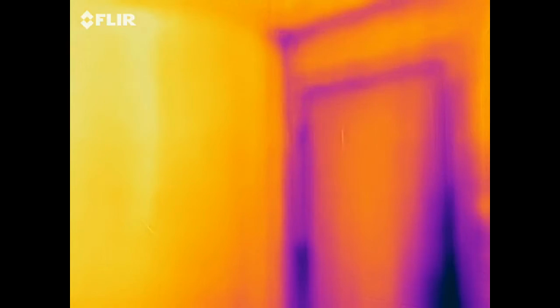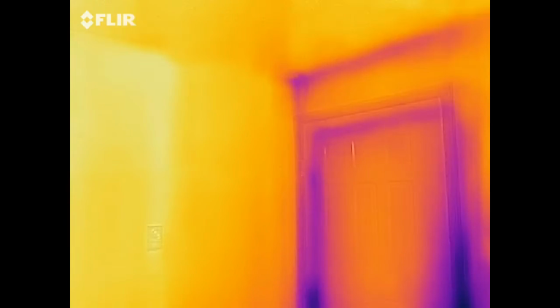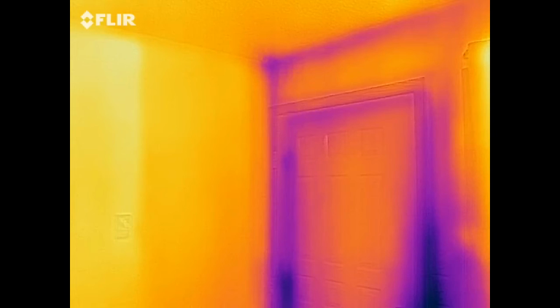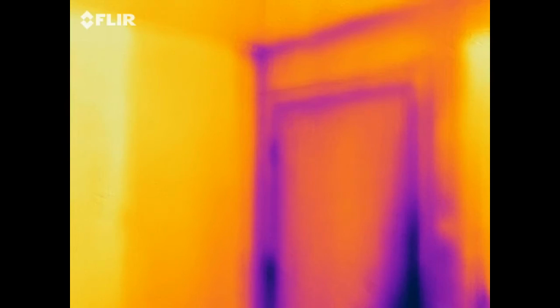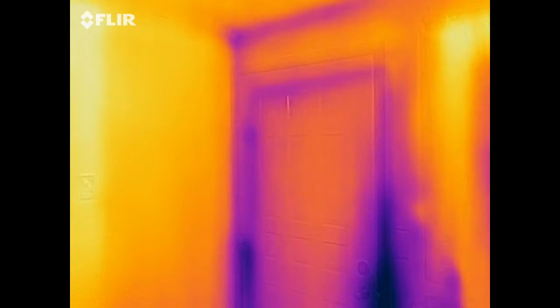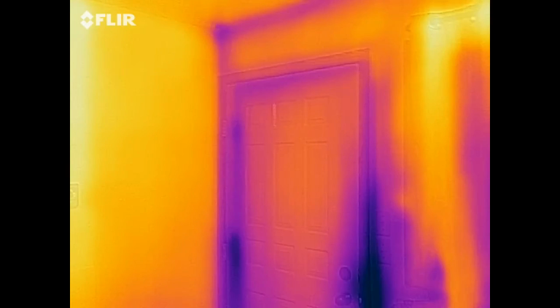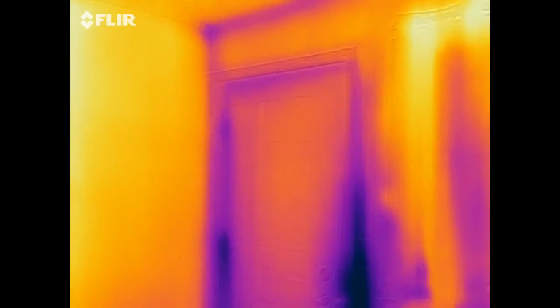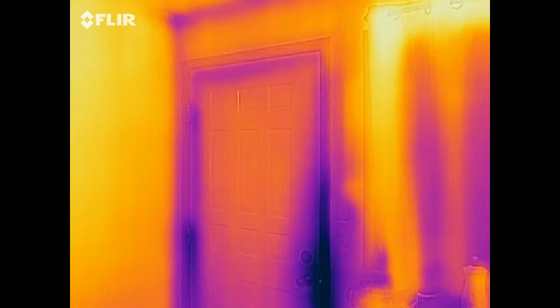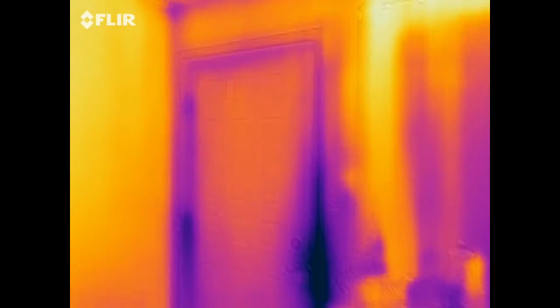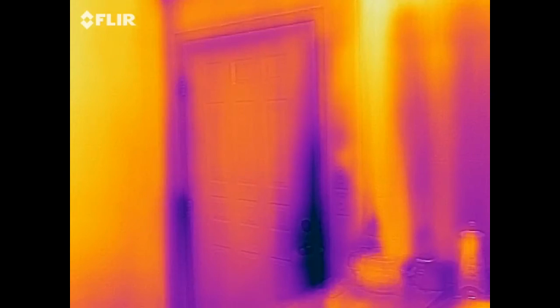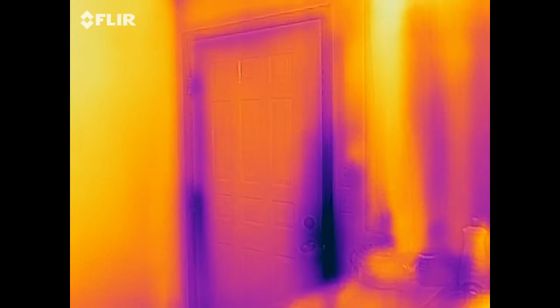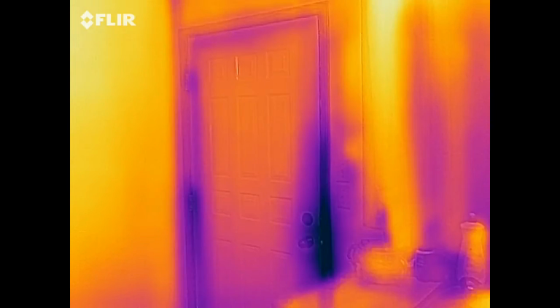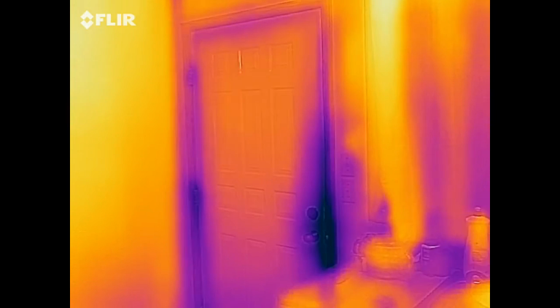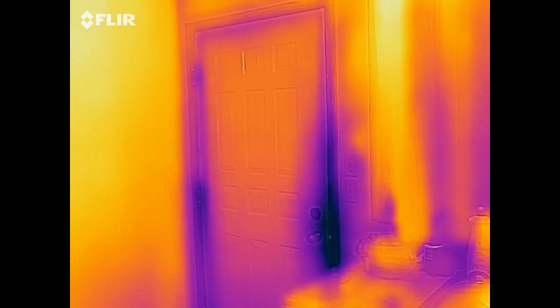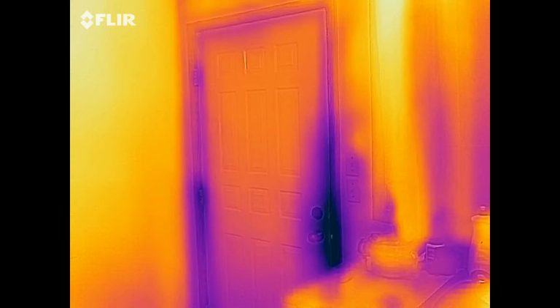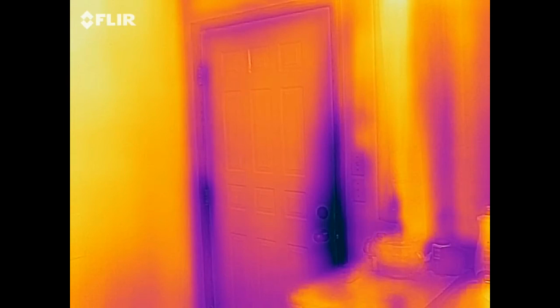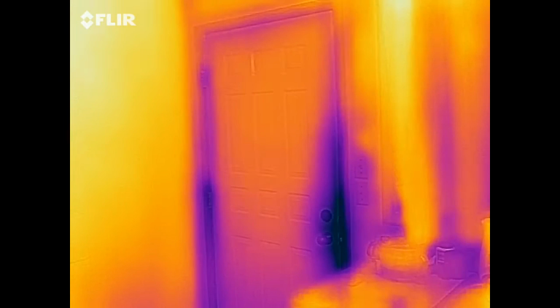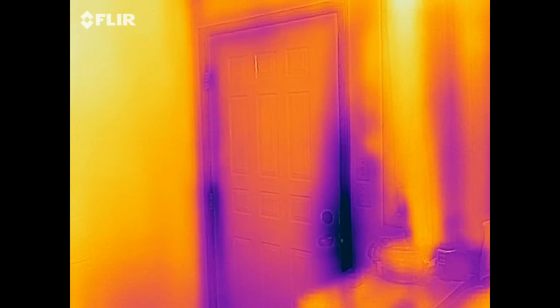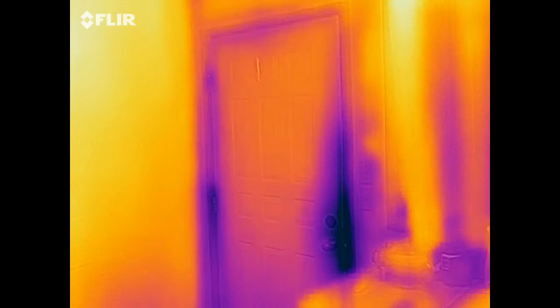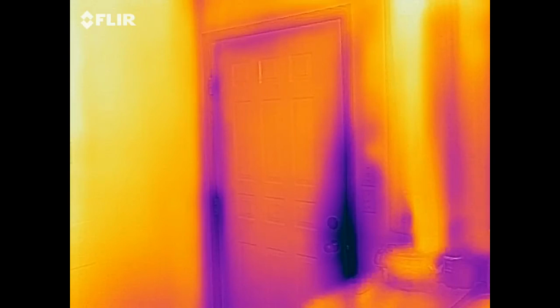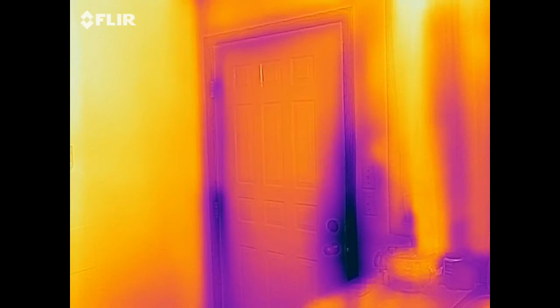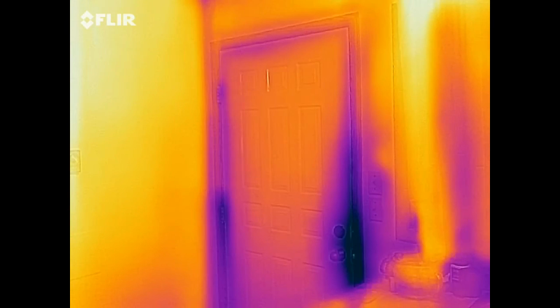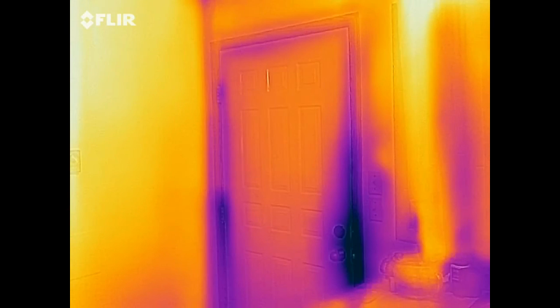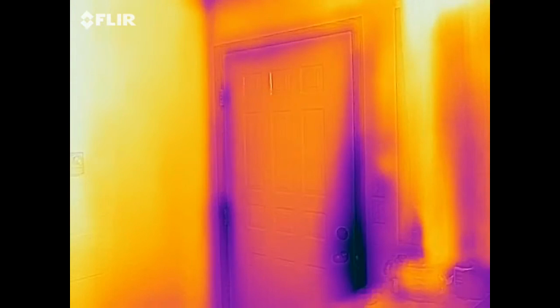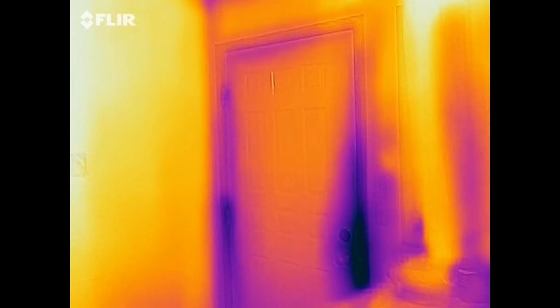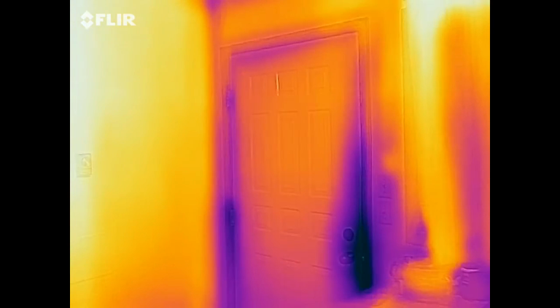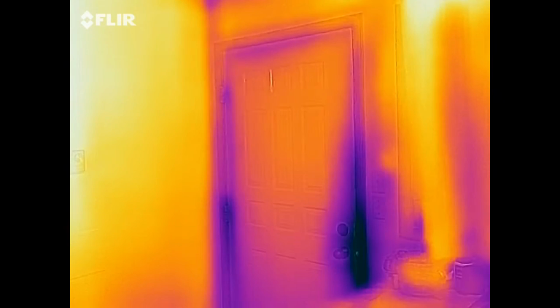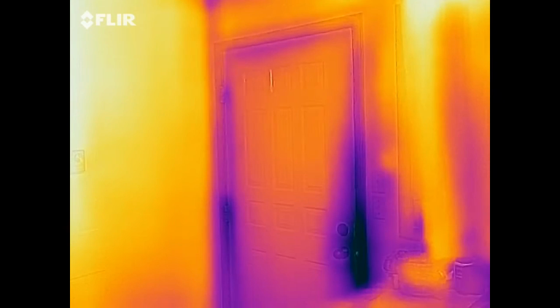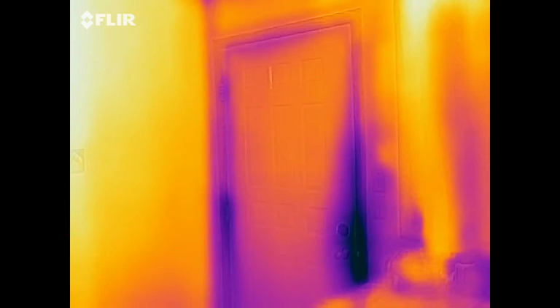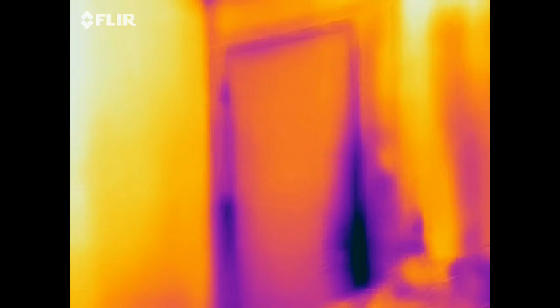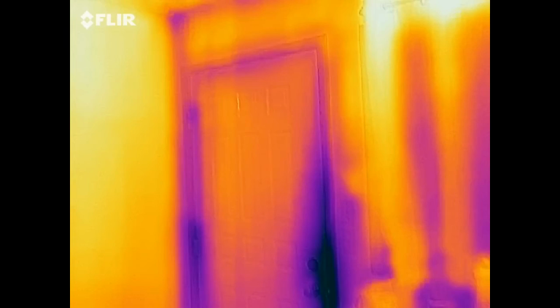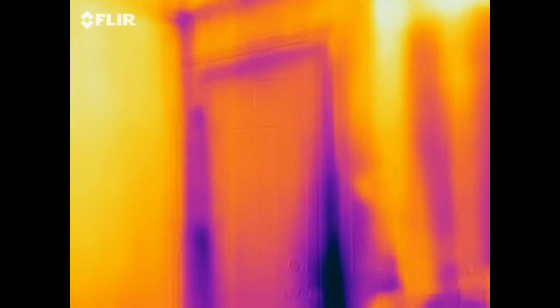As you can see, that is the back door. It's cold outside because it's winter right now.